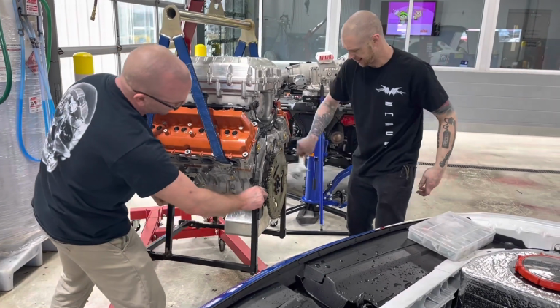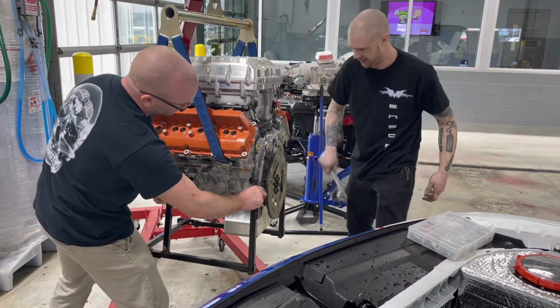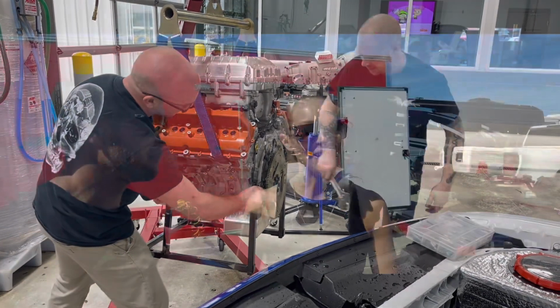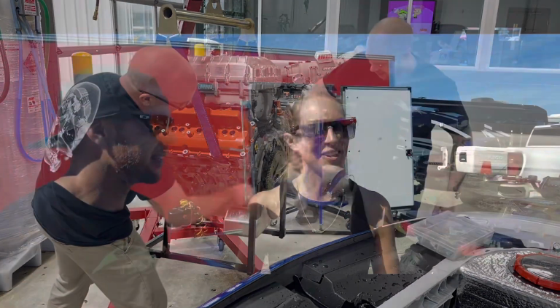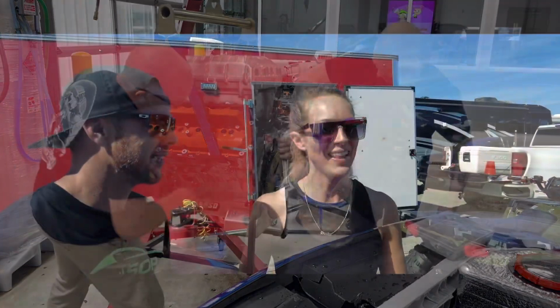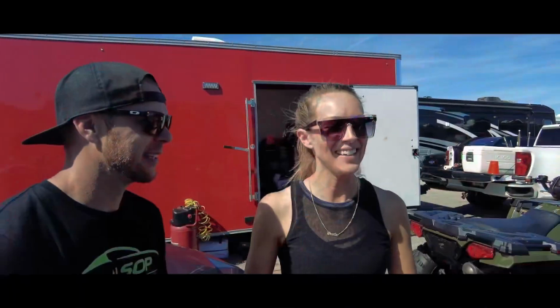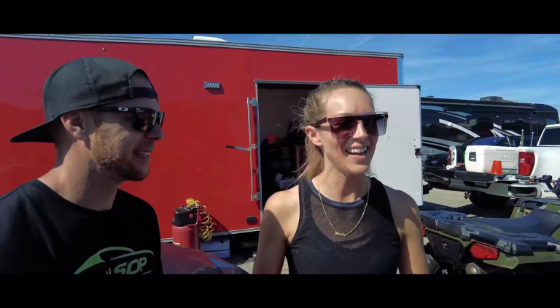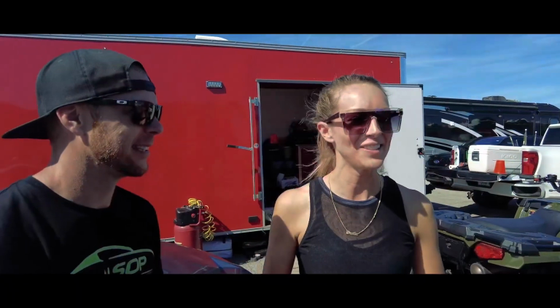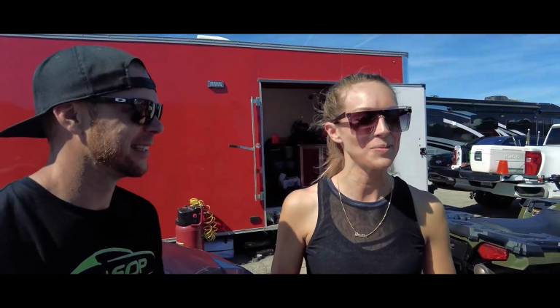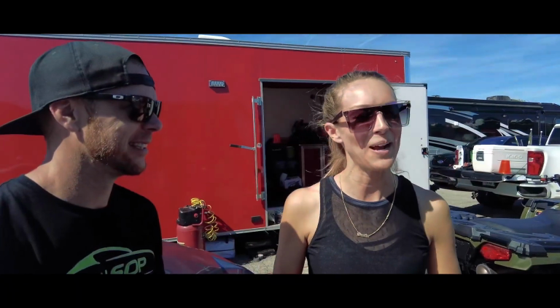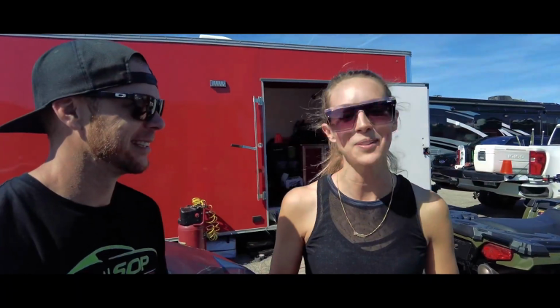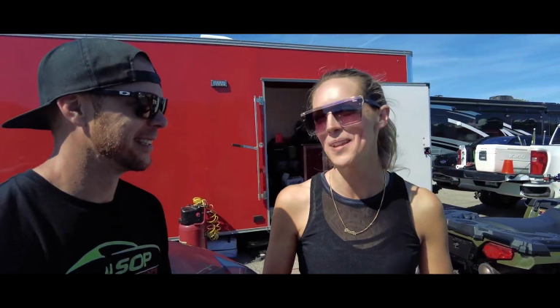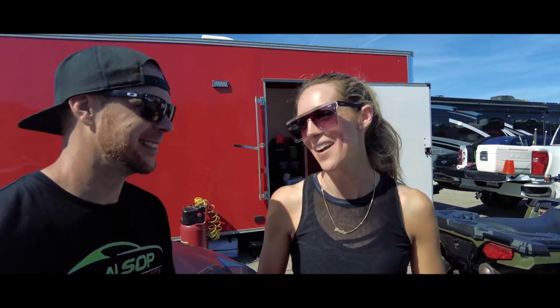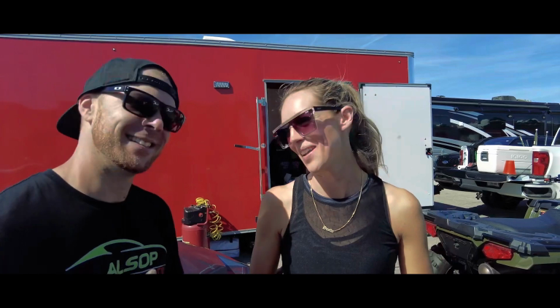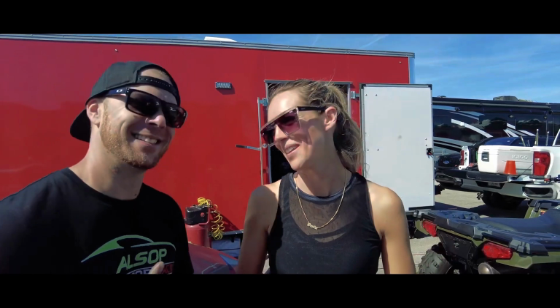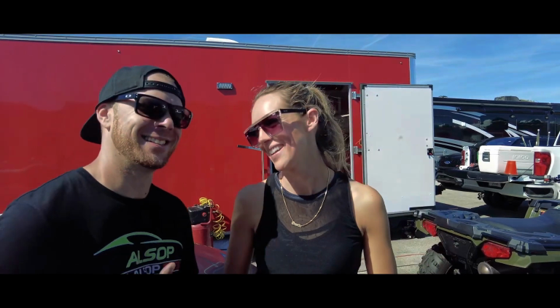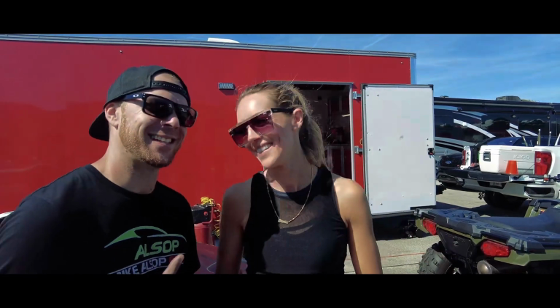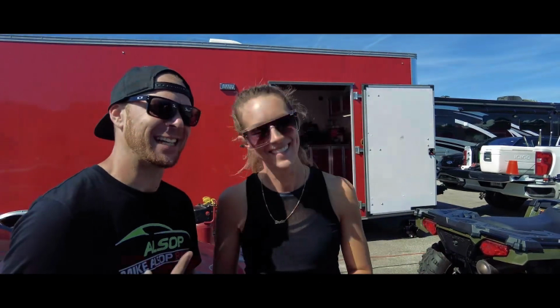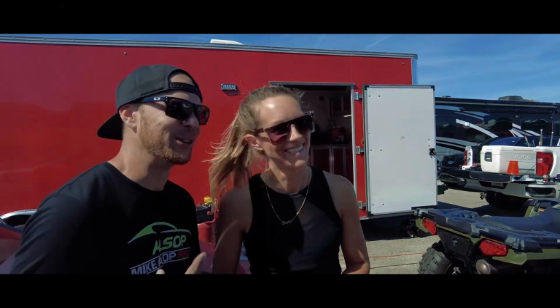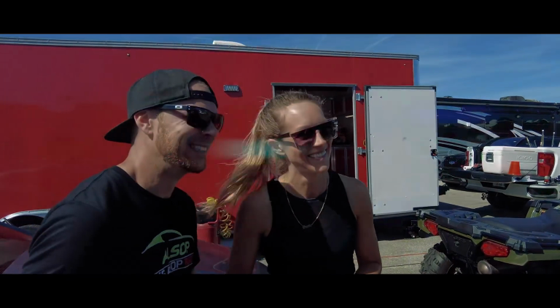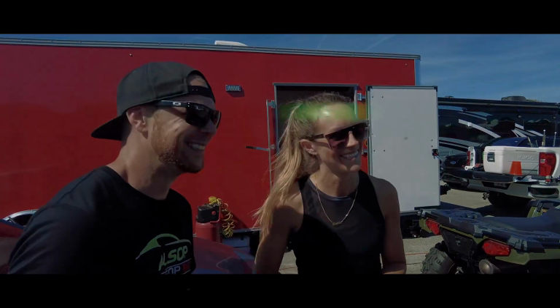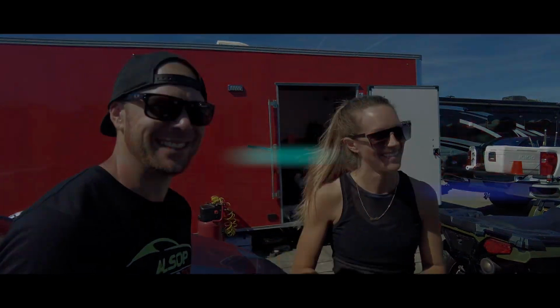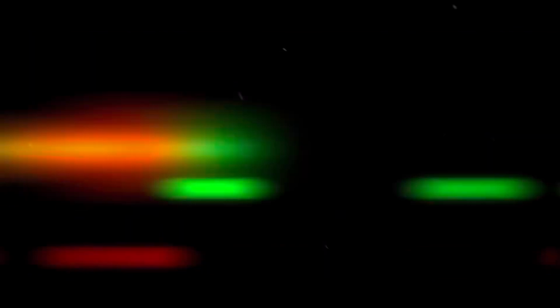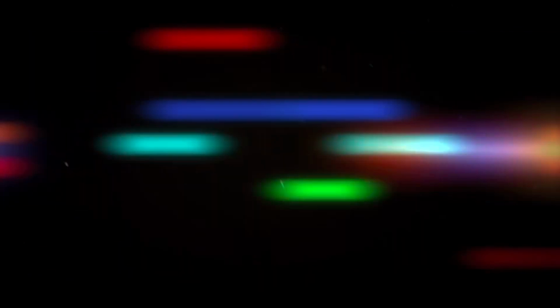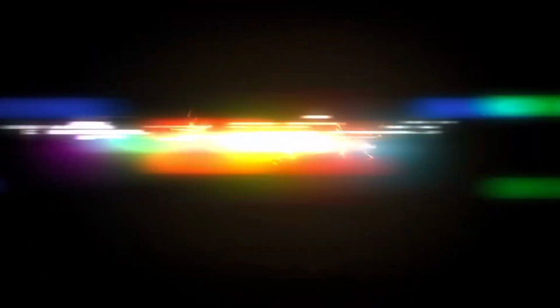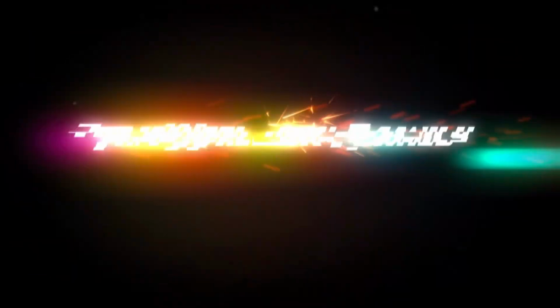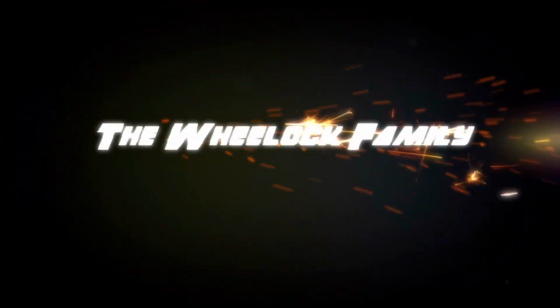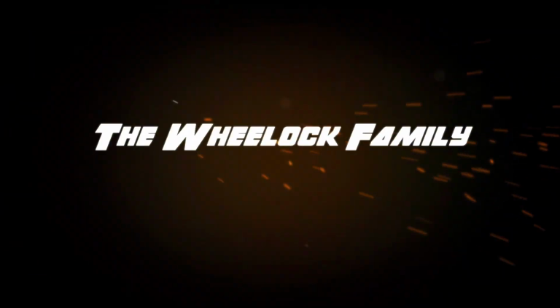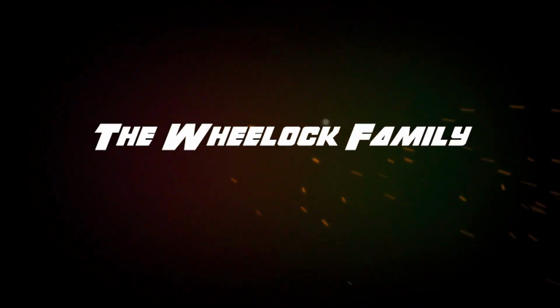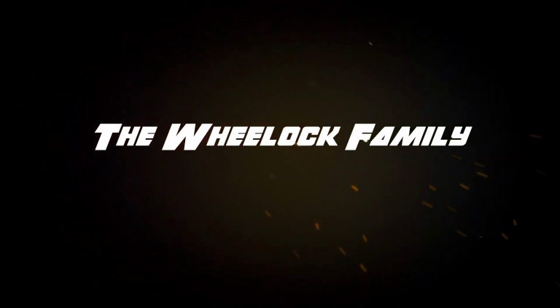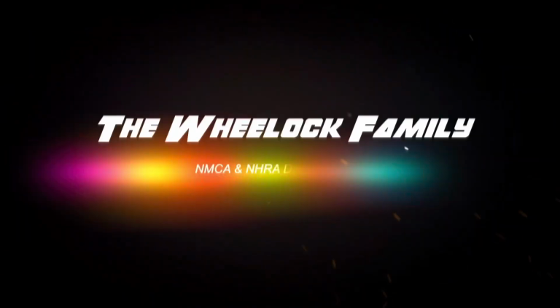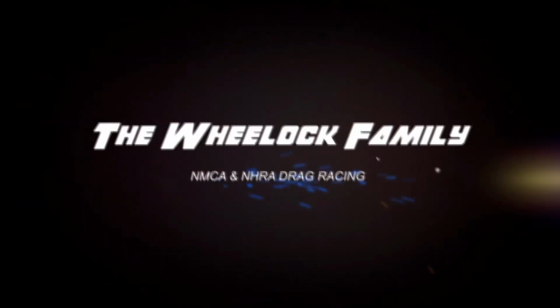Make sure you like, share, and subscribe to the Wheelock Family. Thank you!